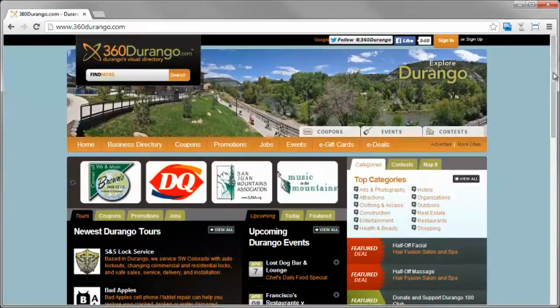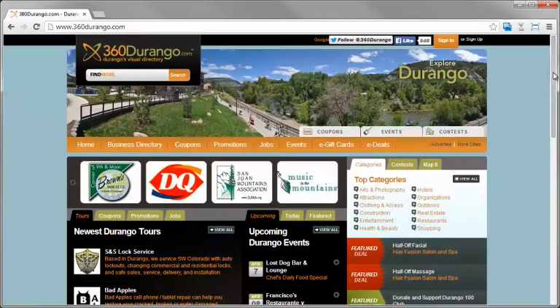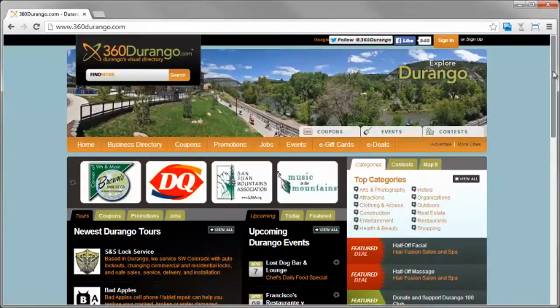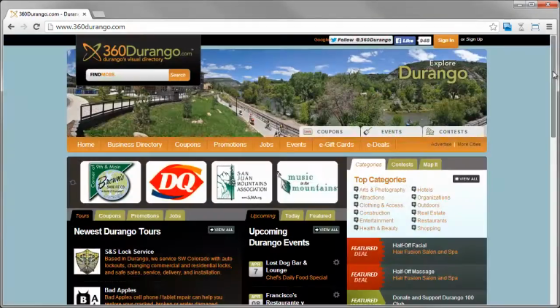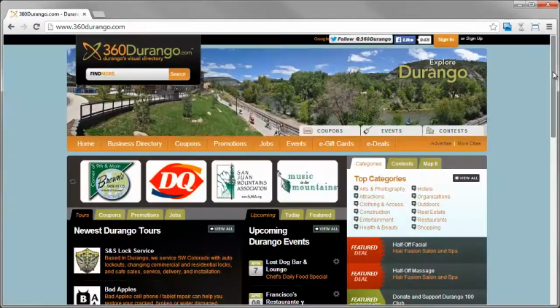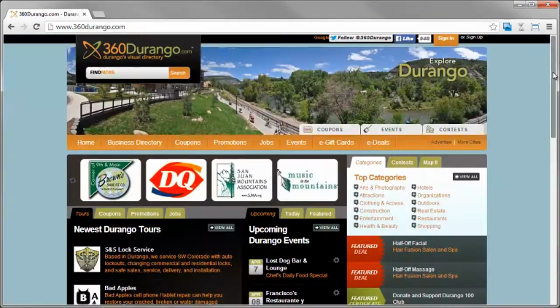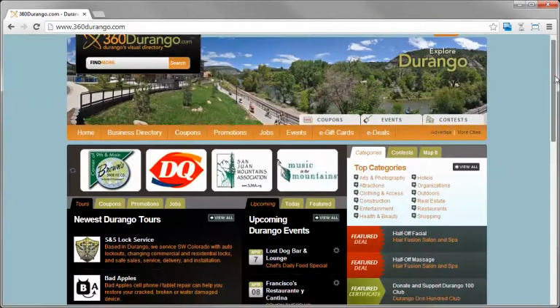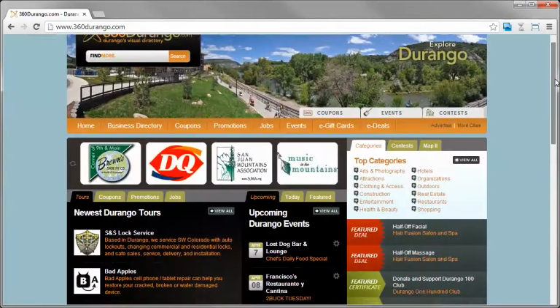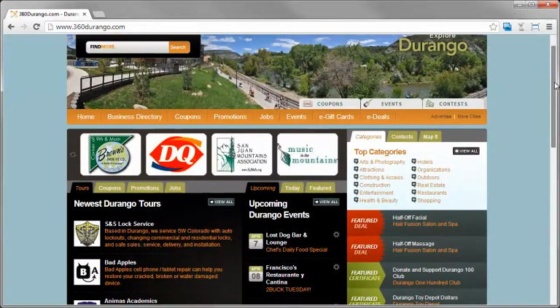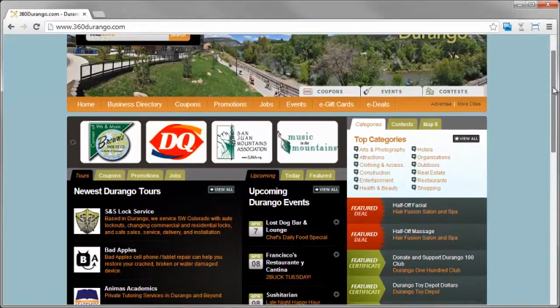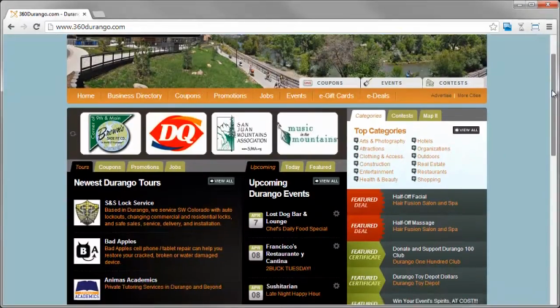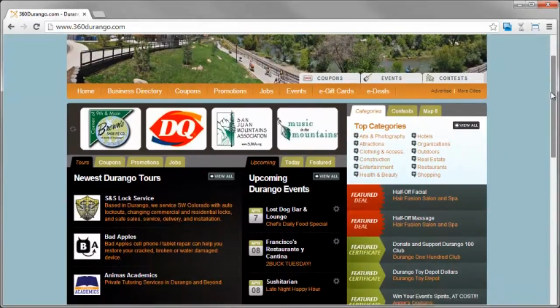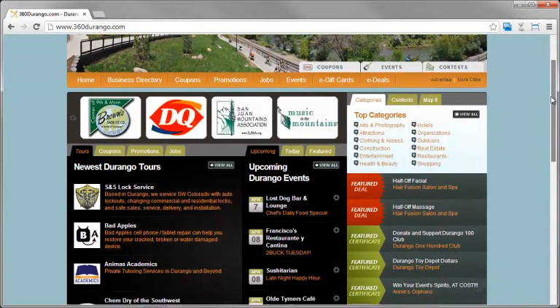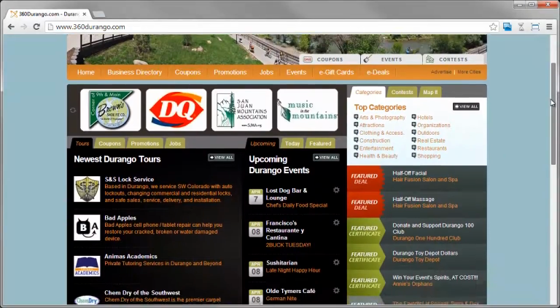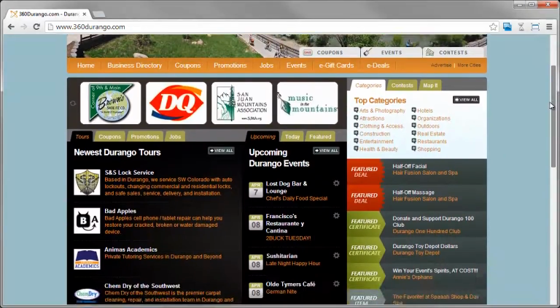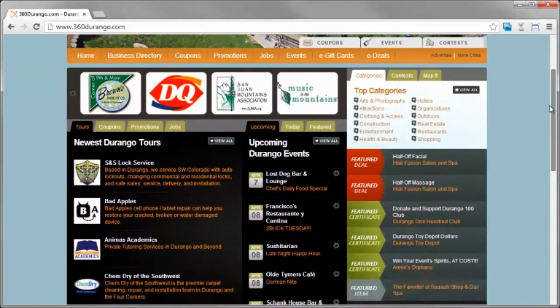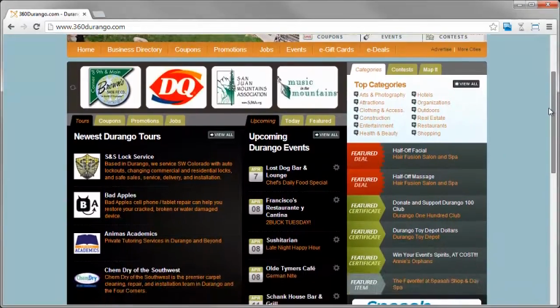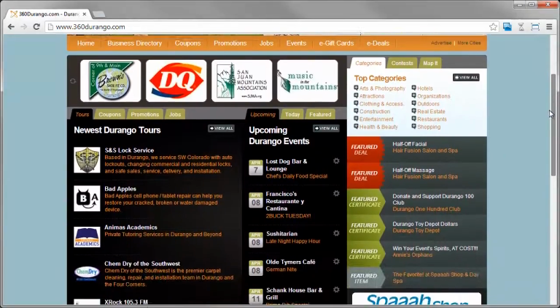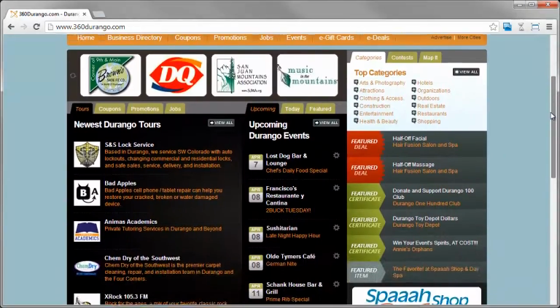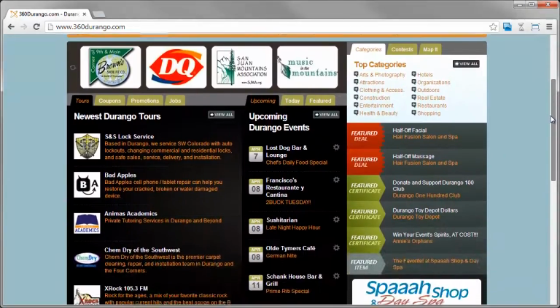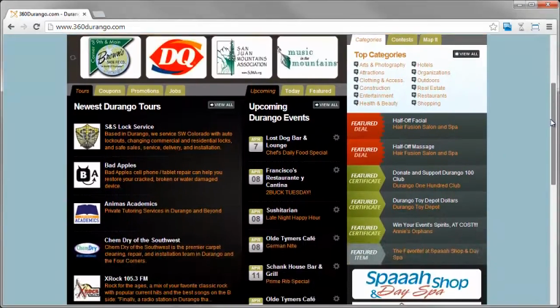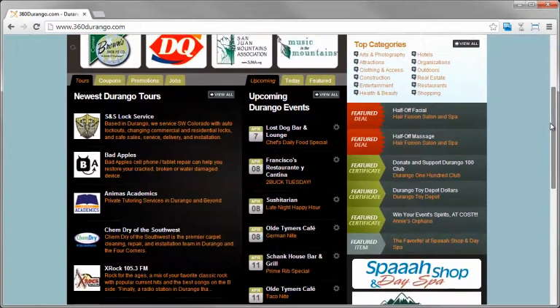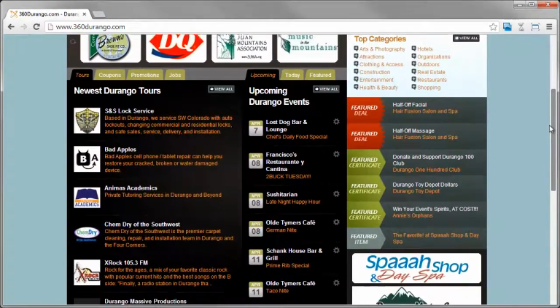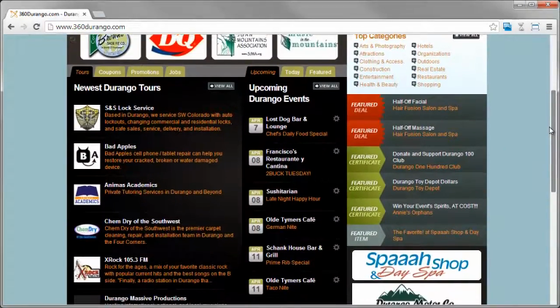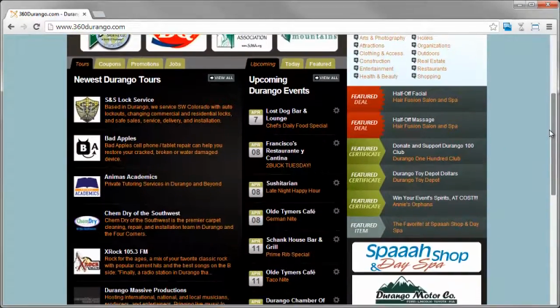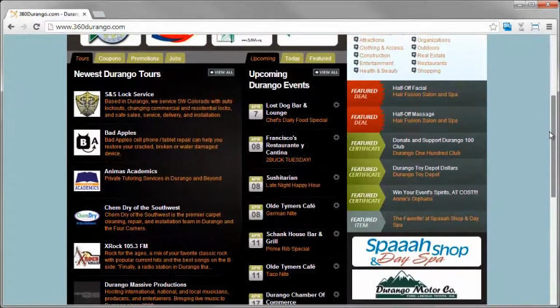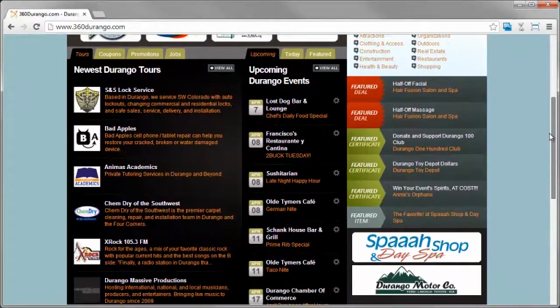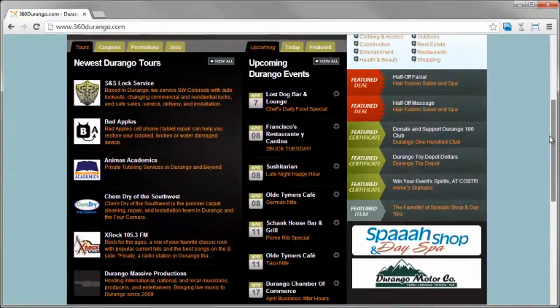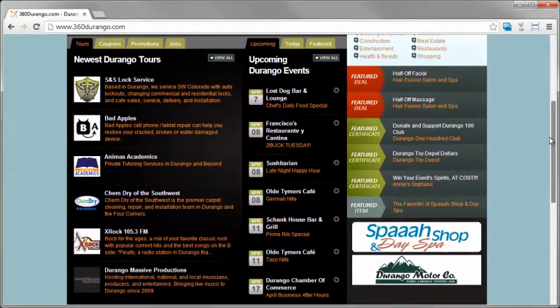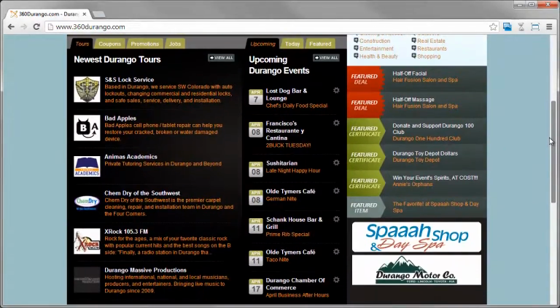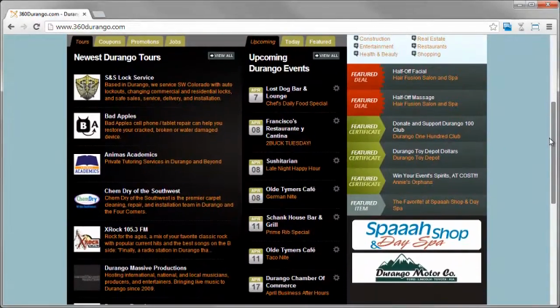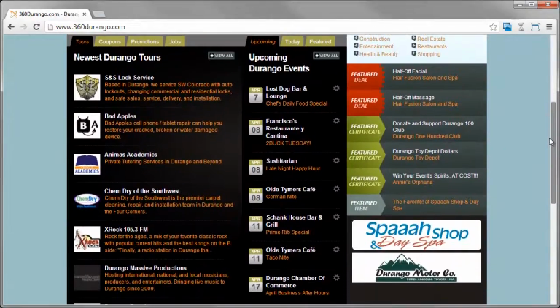With internet and mobile marketing projected to grow in the next decade, now is a great time to start building your directory or member site.